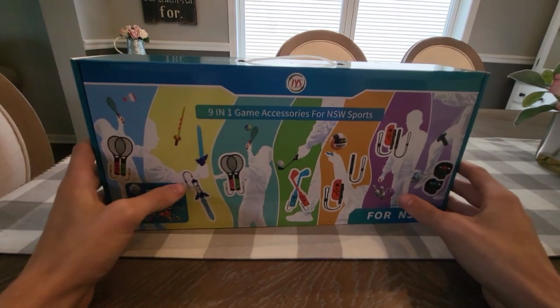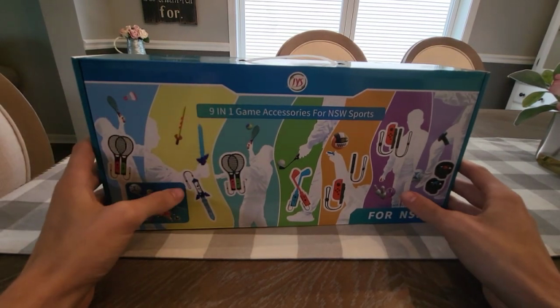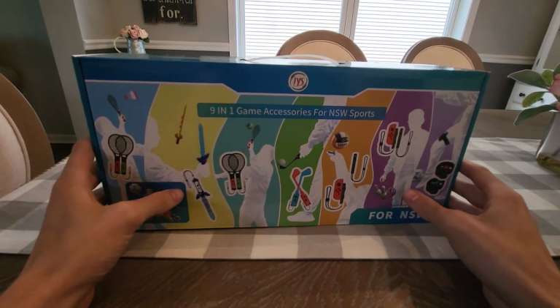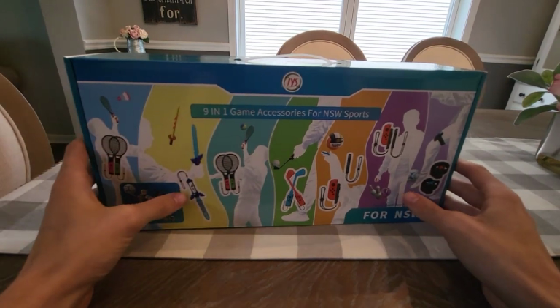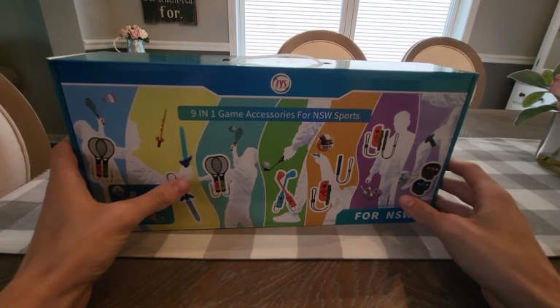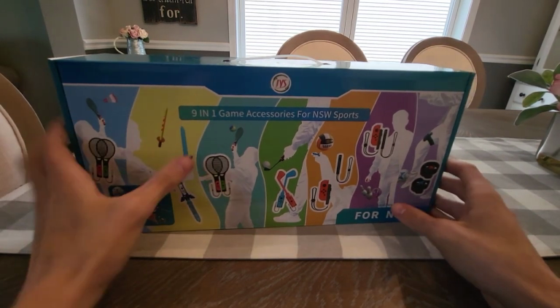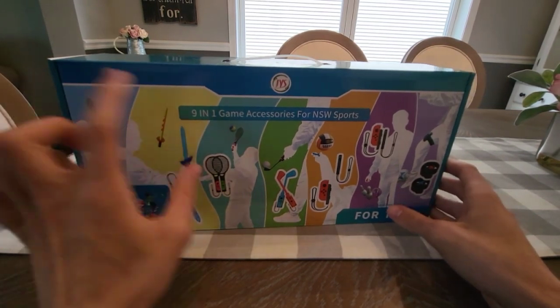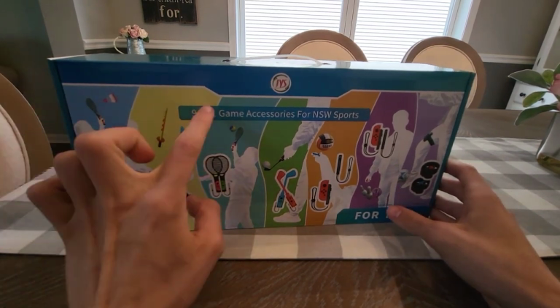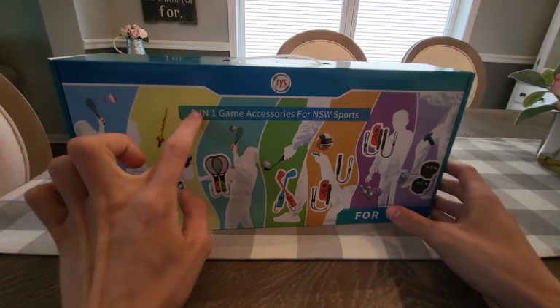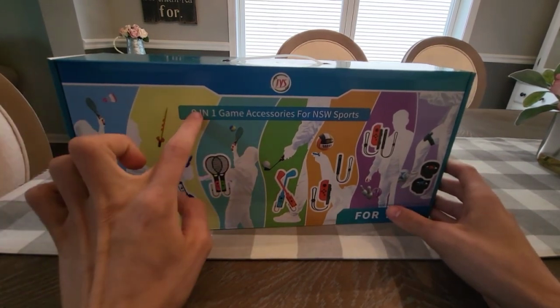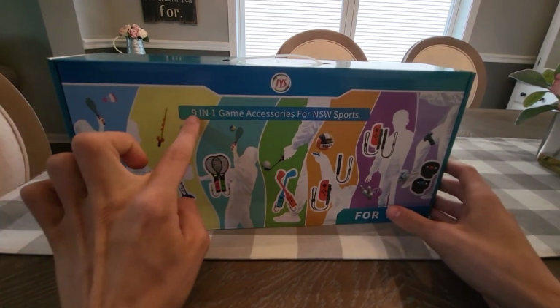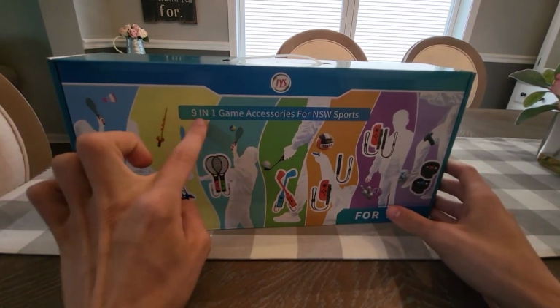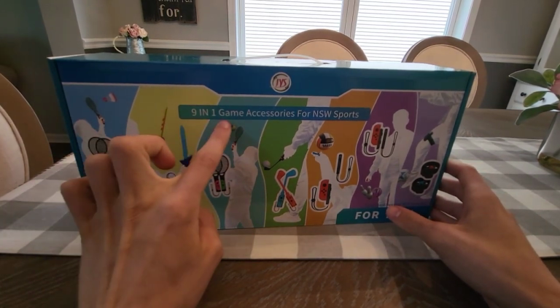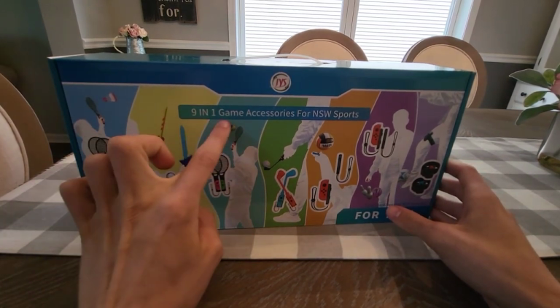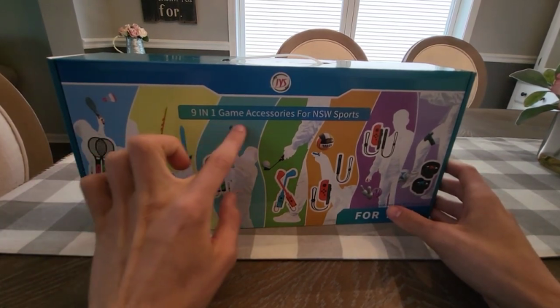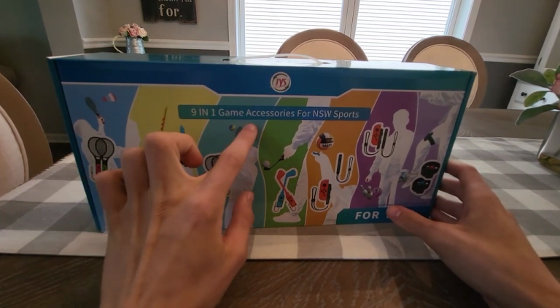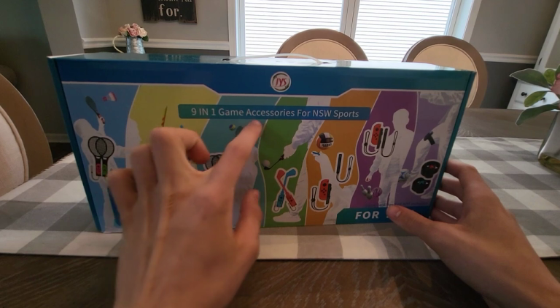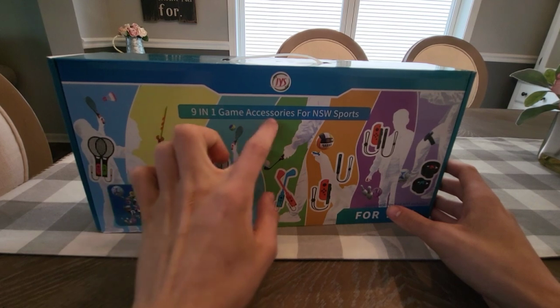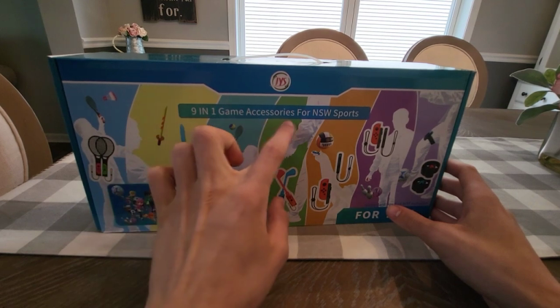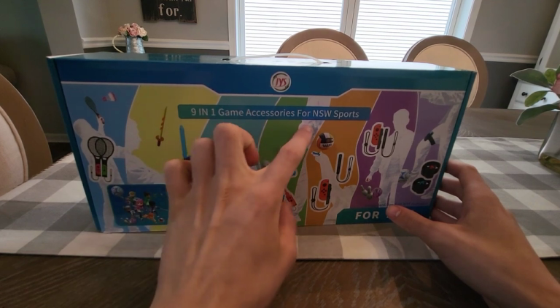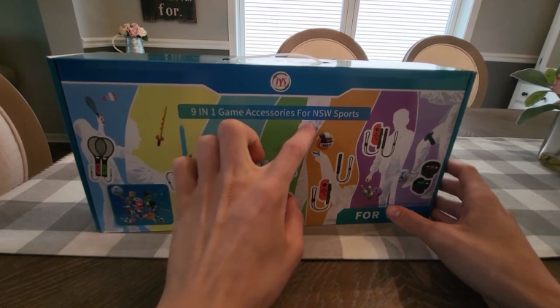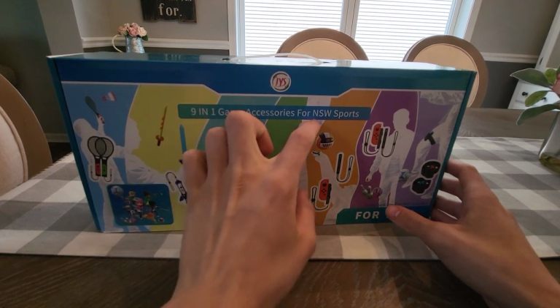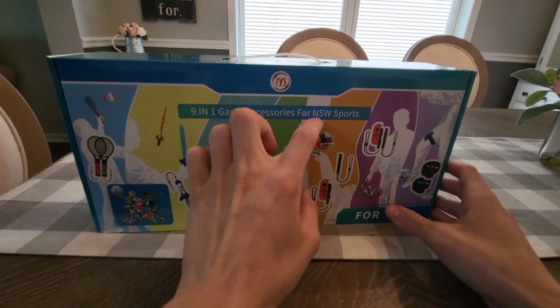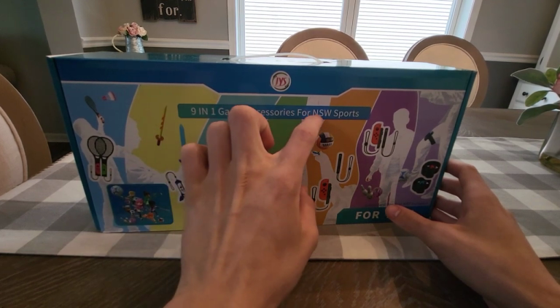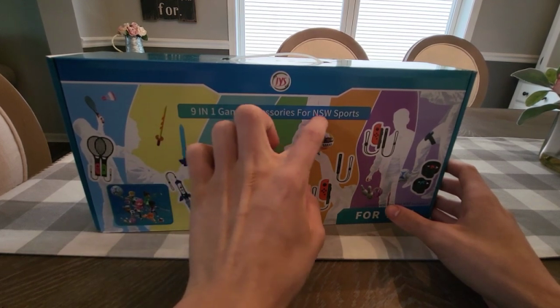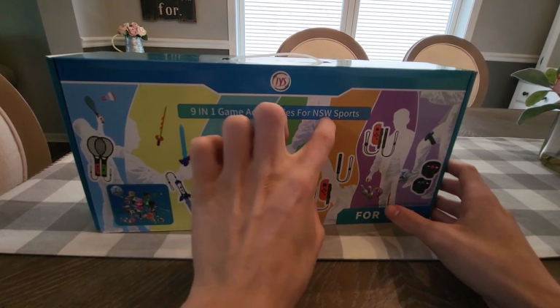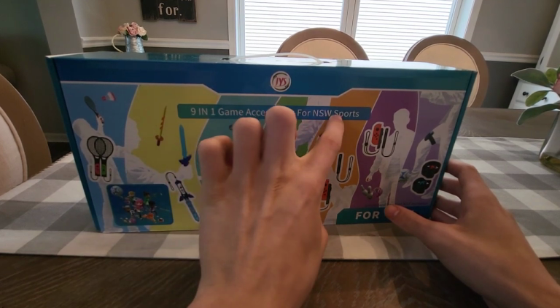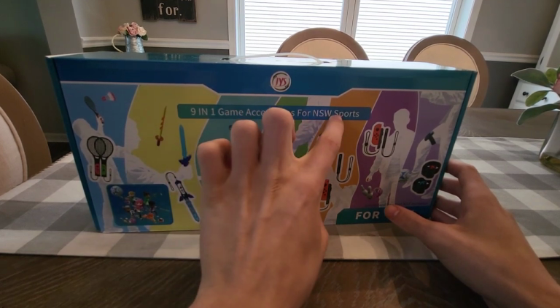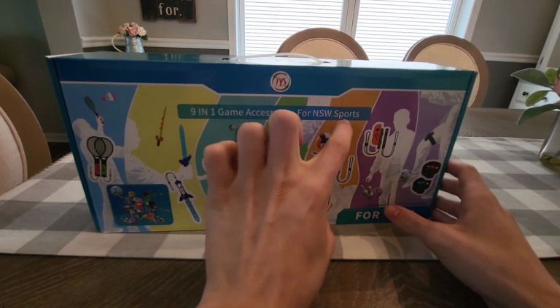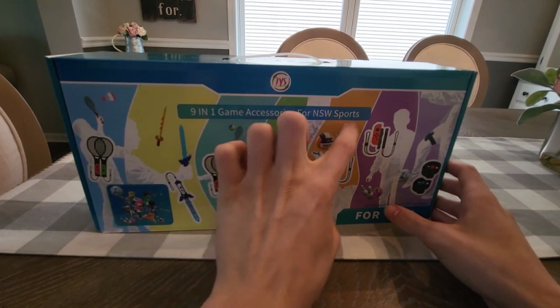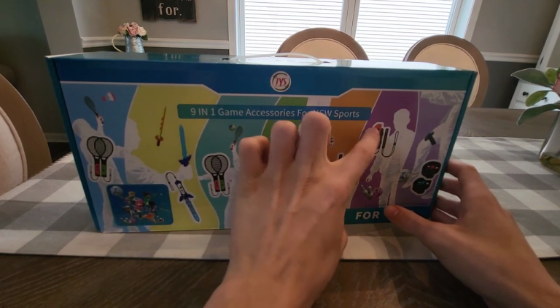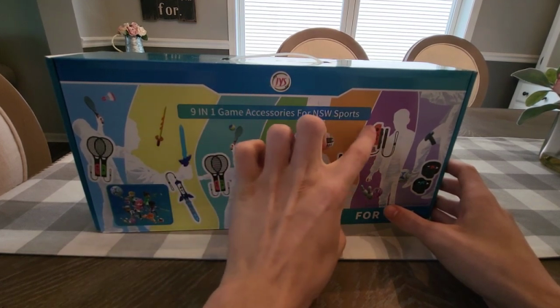As you can see, it is a 9-in-1 game accessories kit for Nintendo Switch Sports.